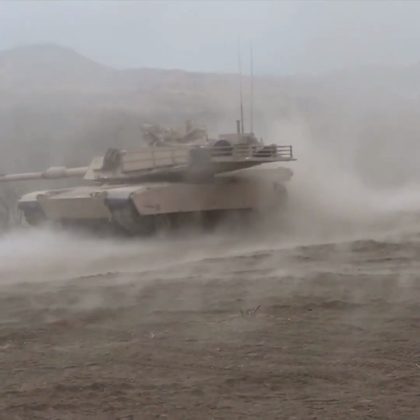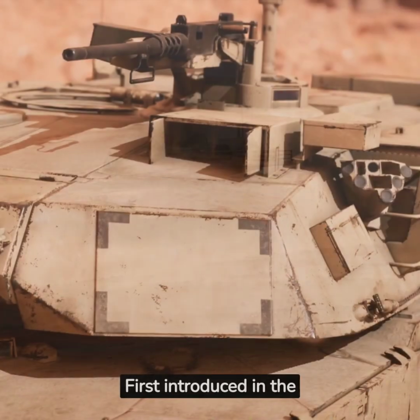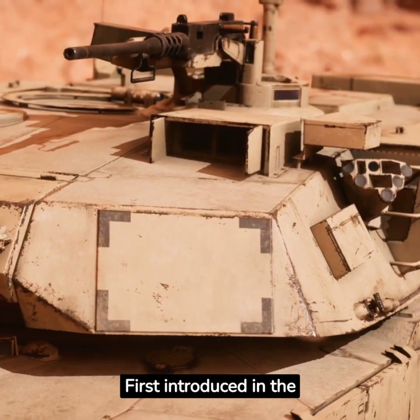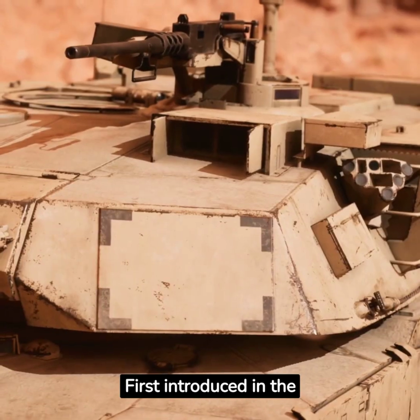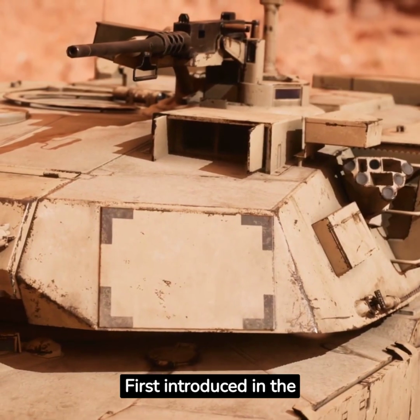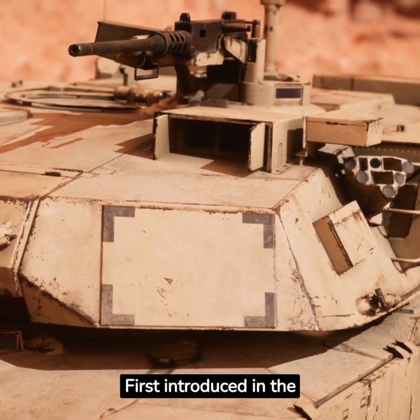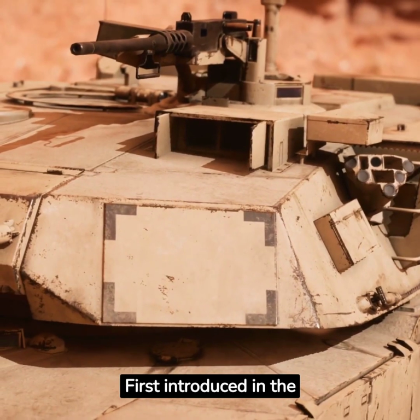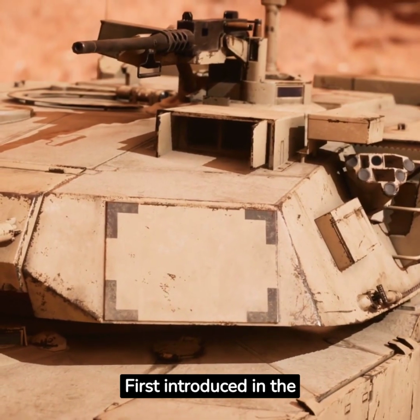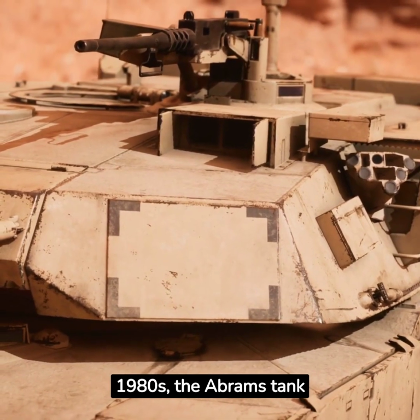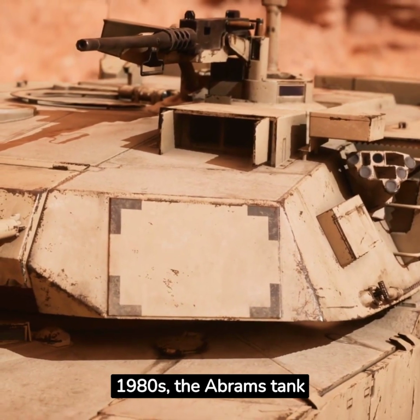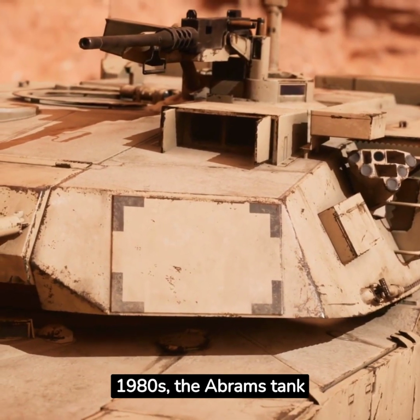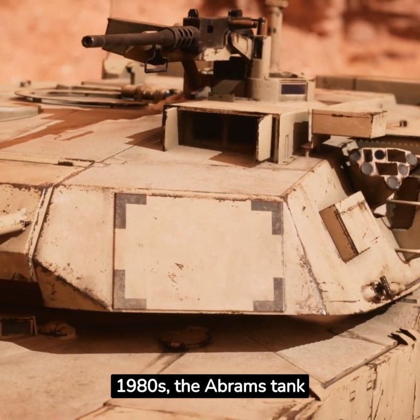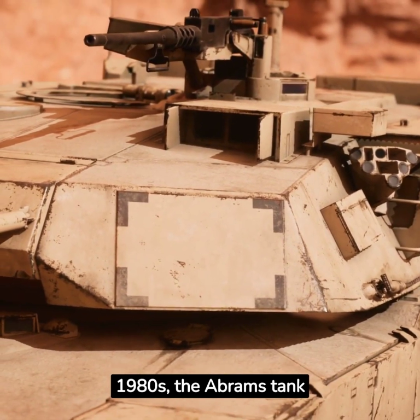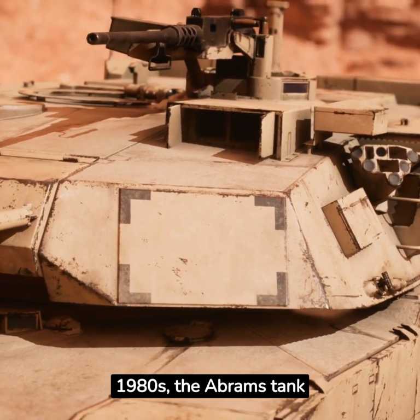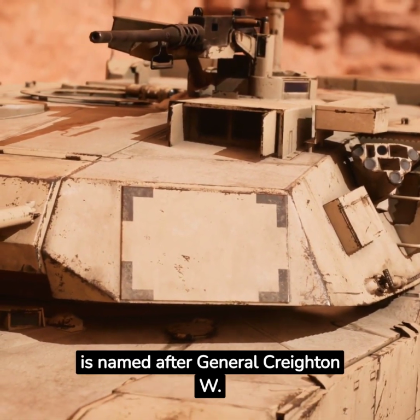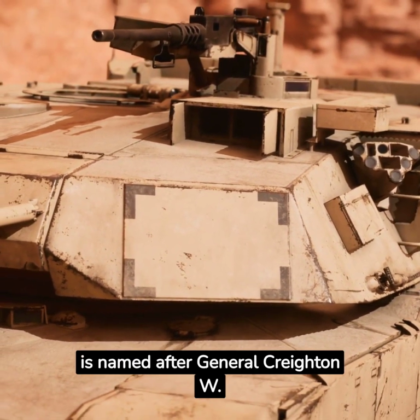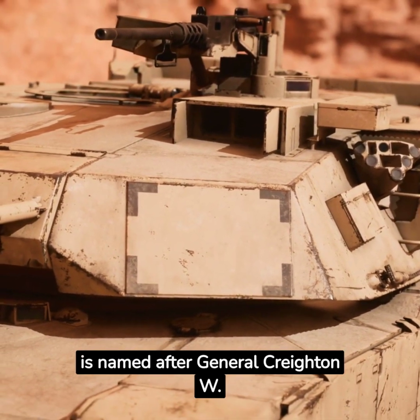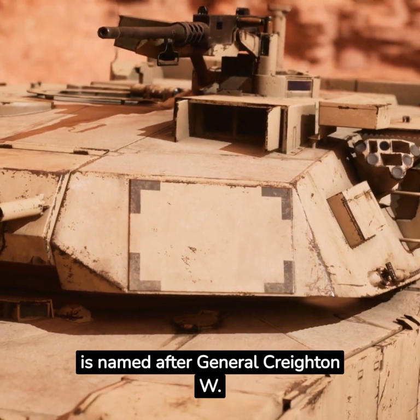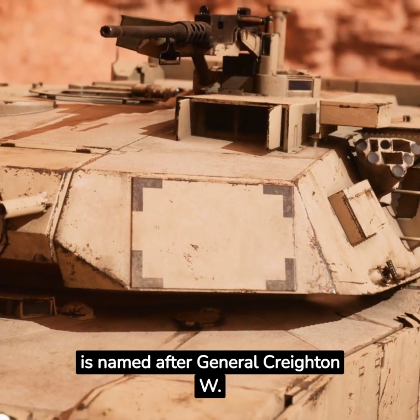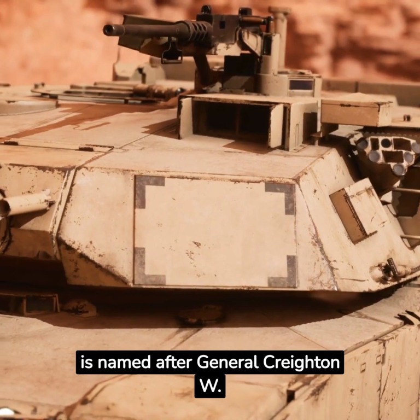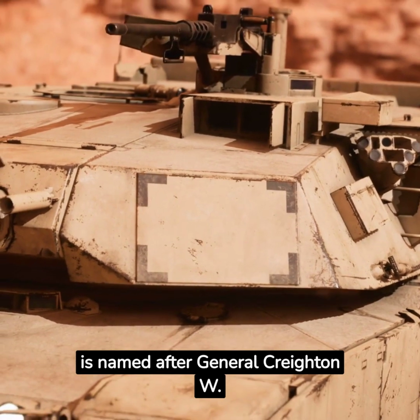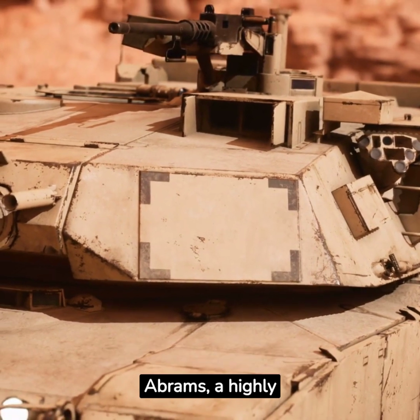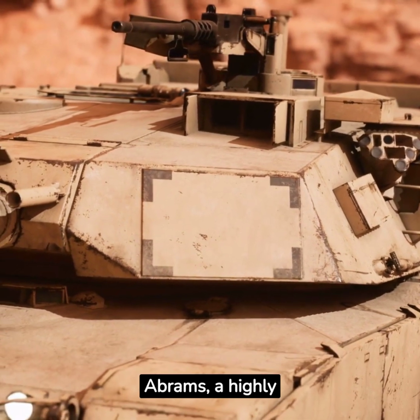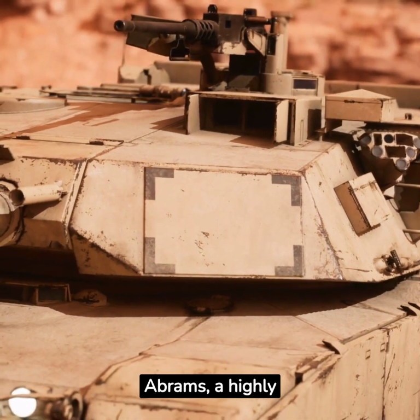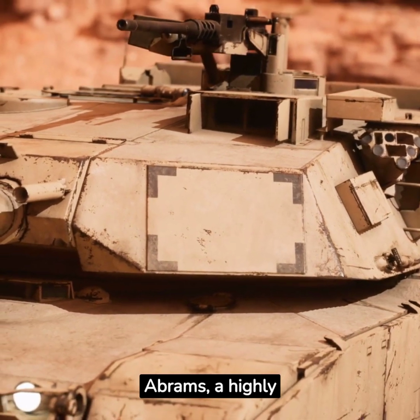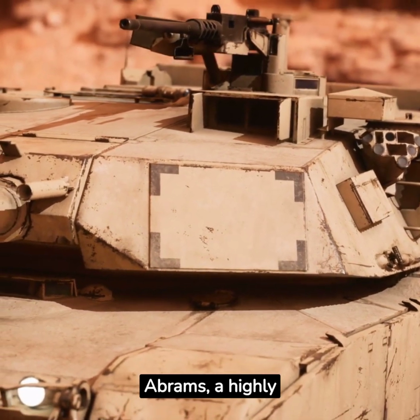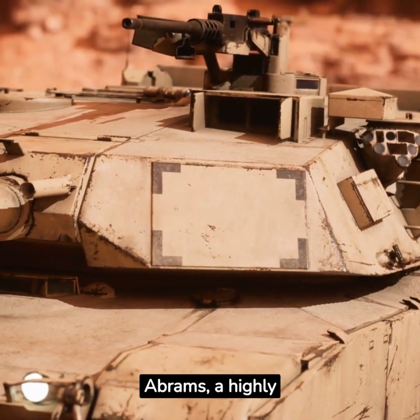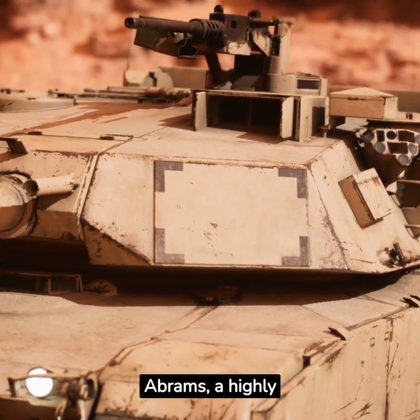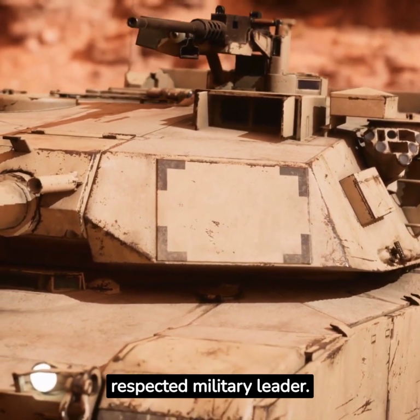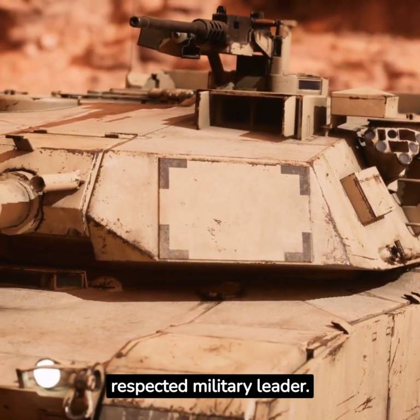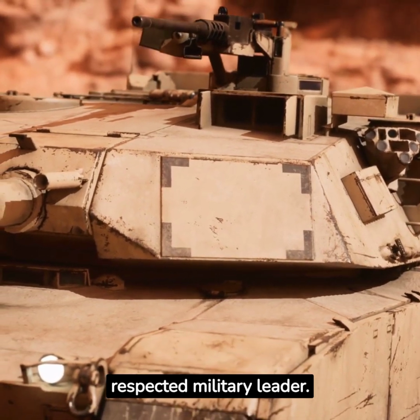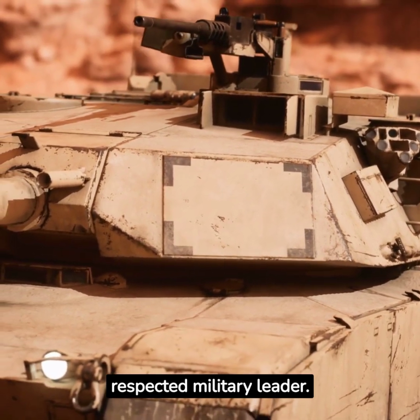First introduced in the 1980s, the Abrams tank is named after General Creighton W. Abrams, a highly respected military leader.